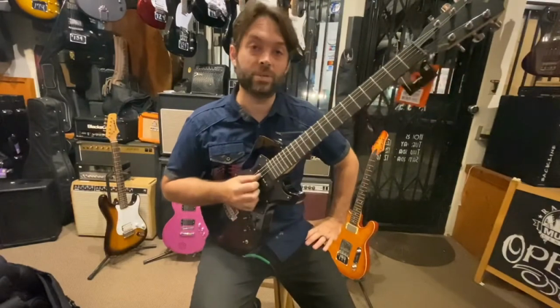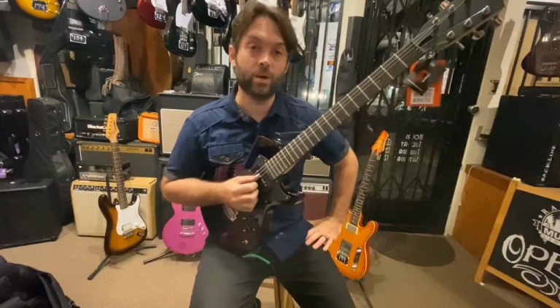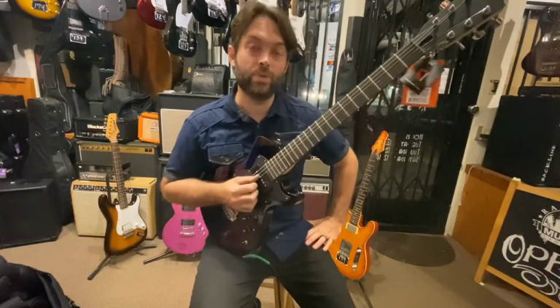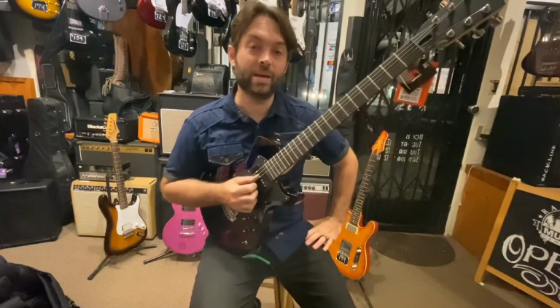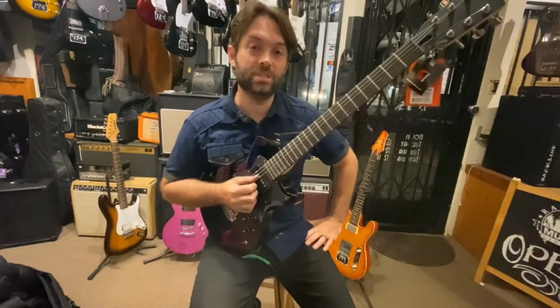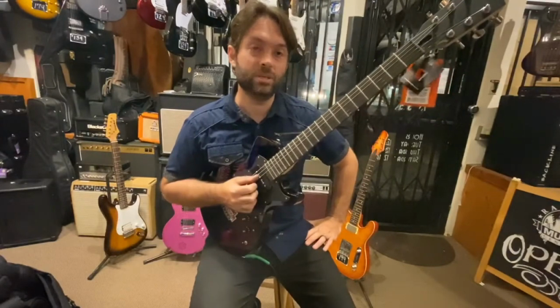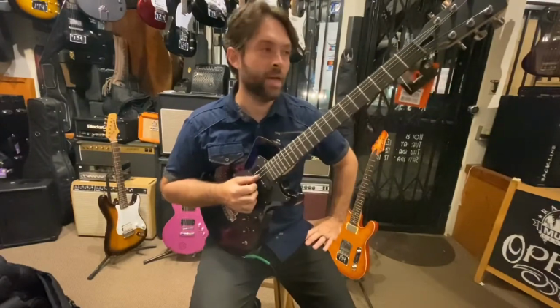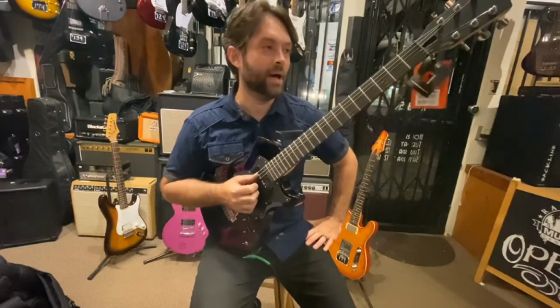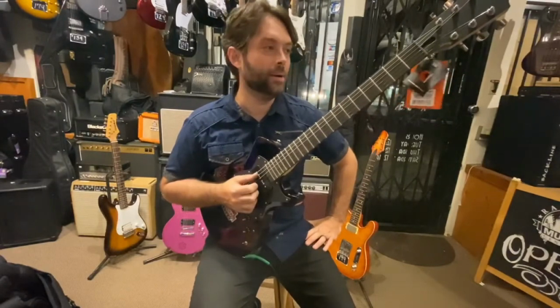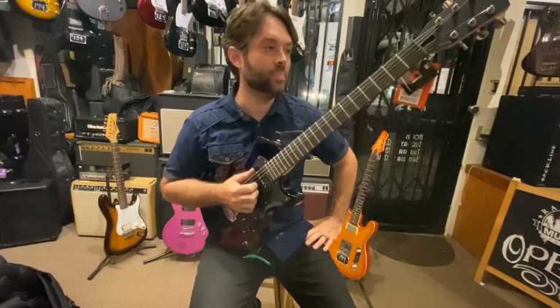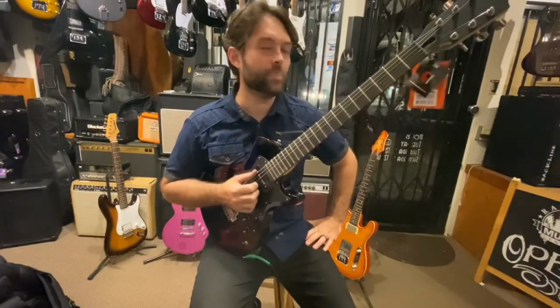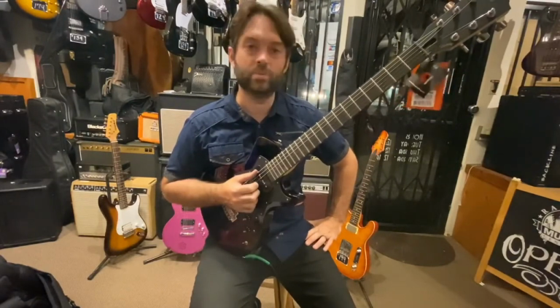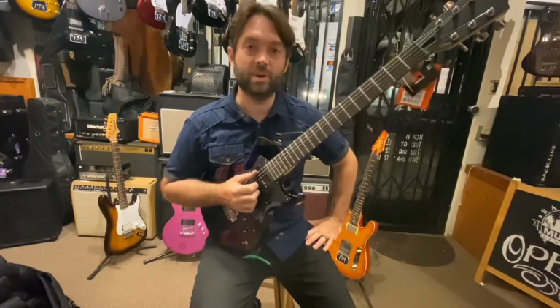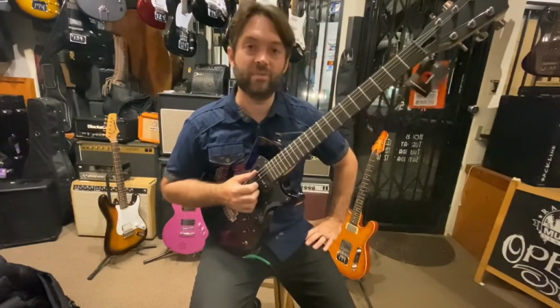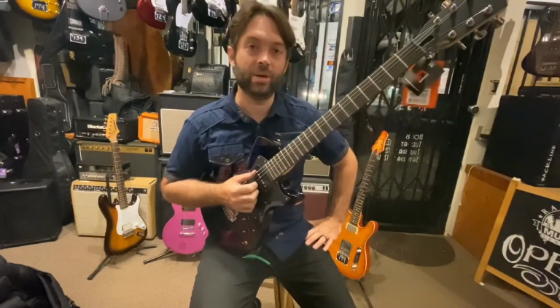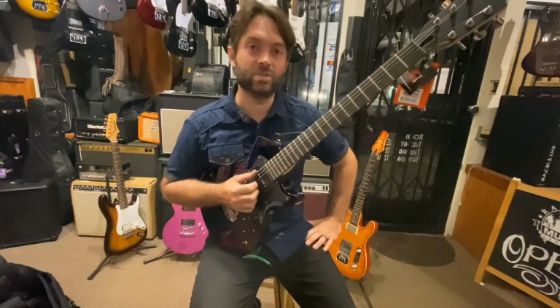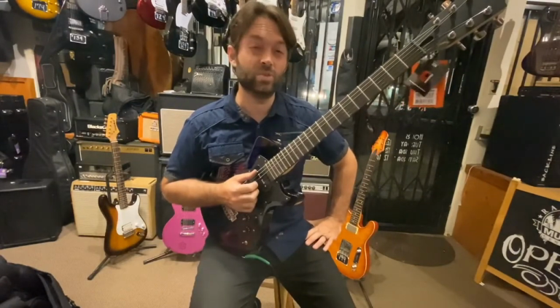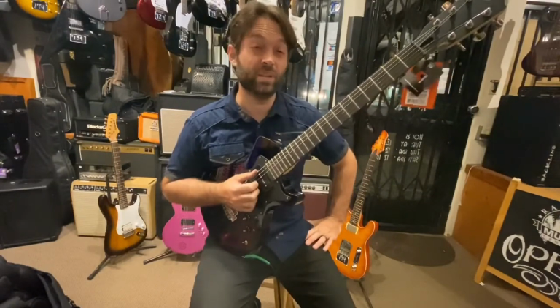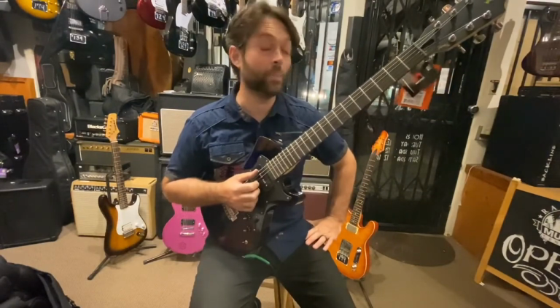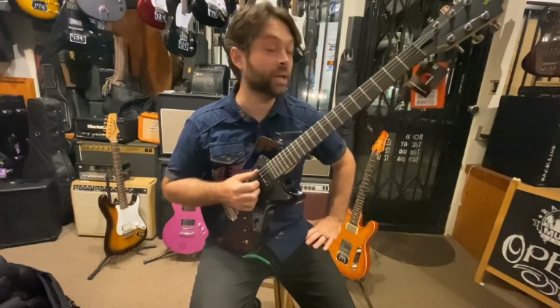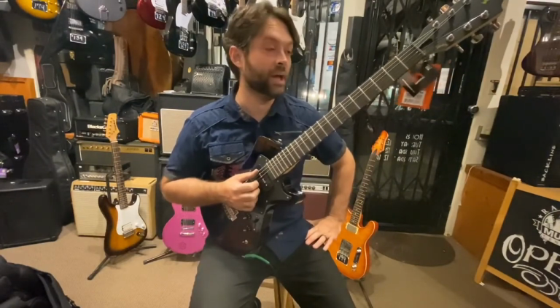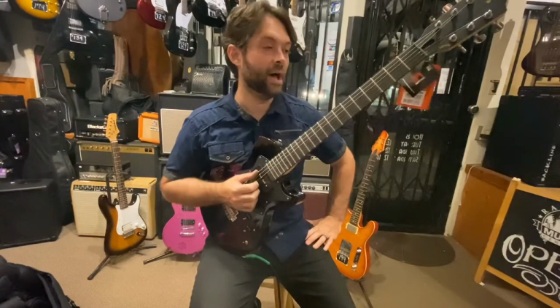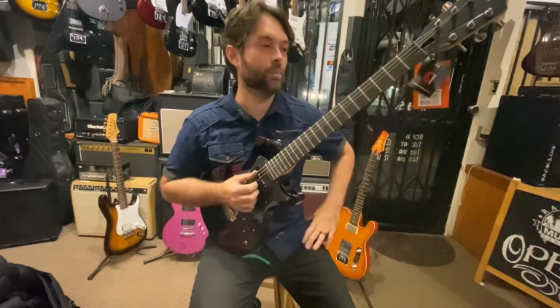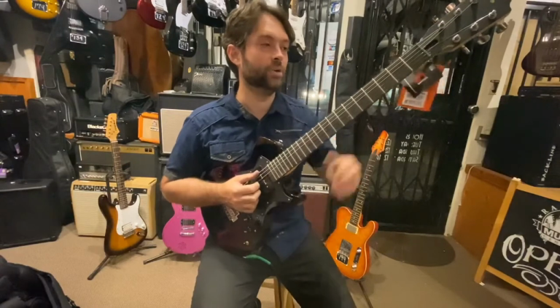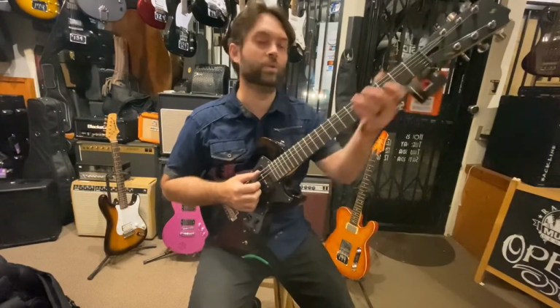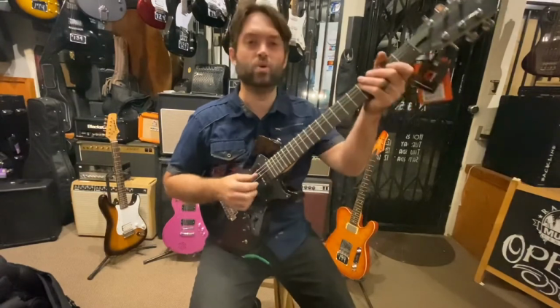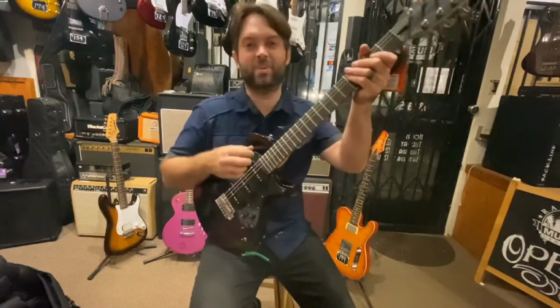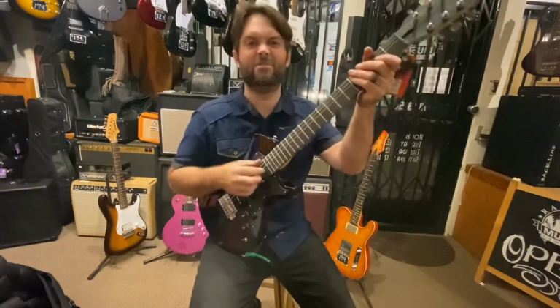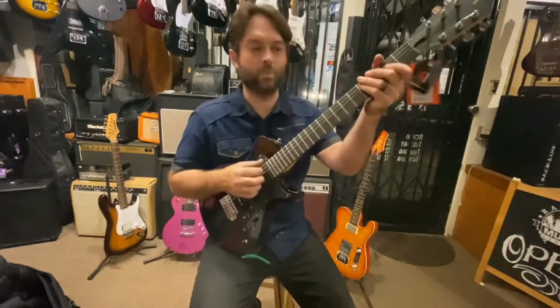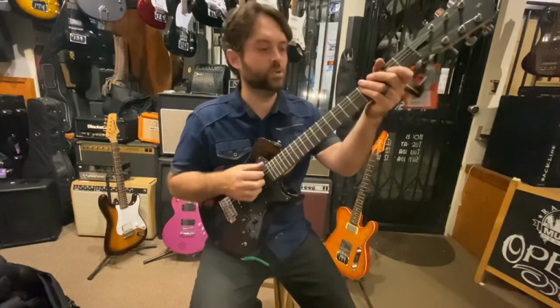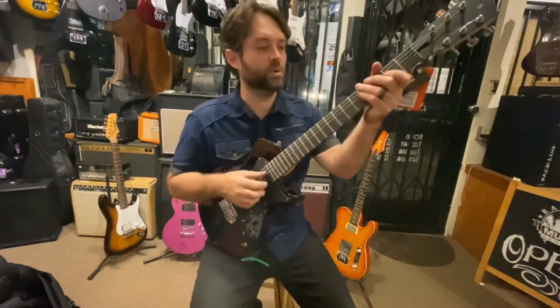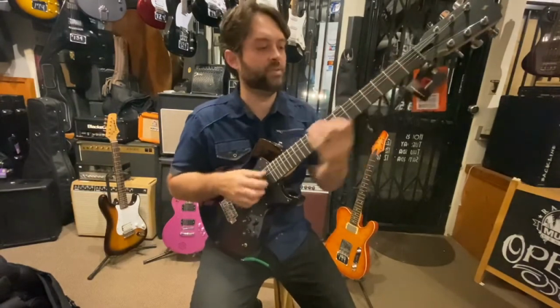We're going to start with the neck position. The neck pickup is one of my favorite pickups. This one's really sparky, but you get a really cool kind of funk-blues tone out of it.